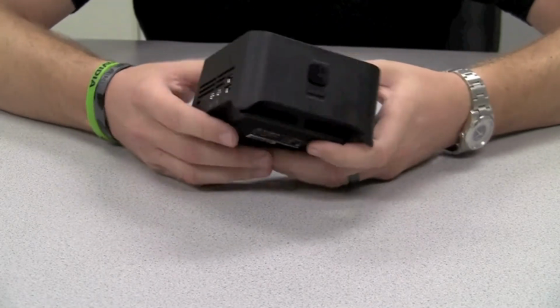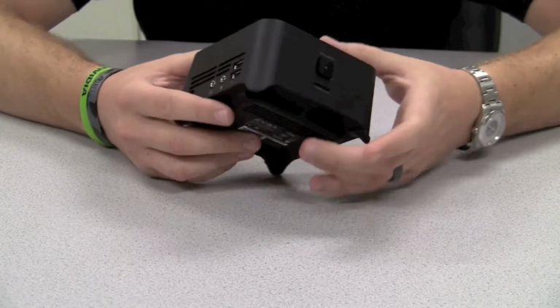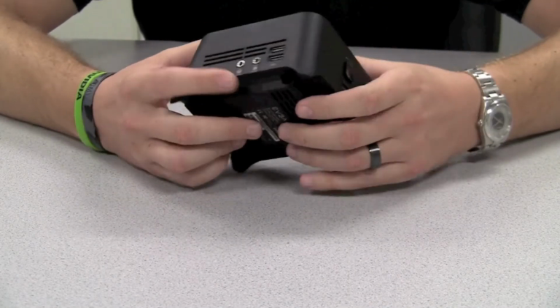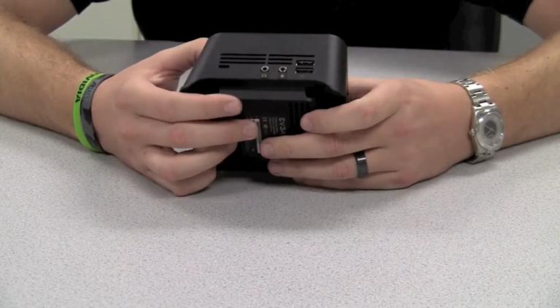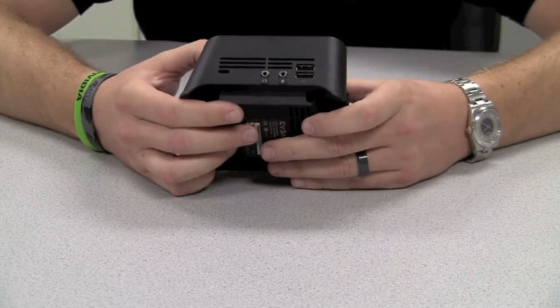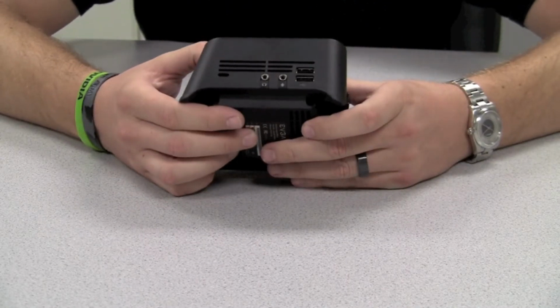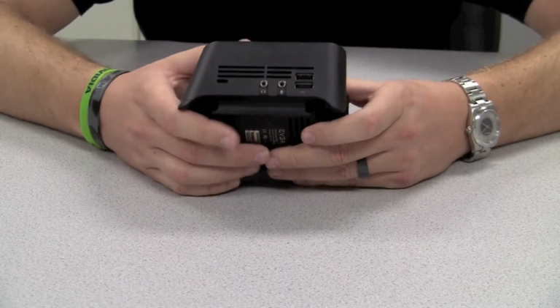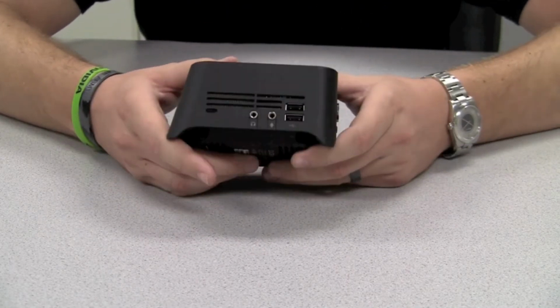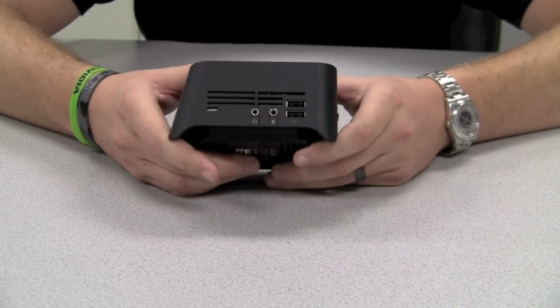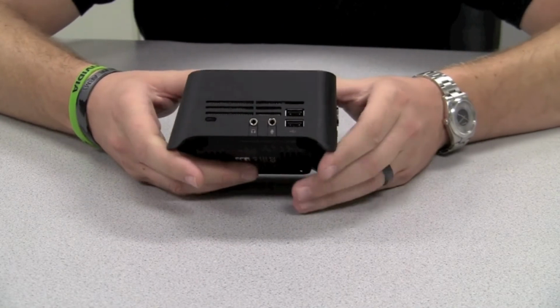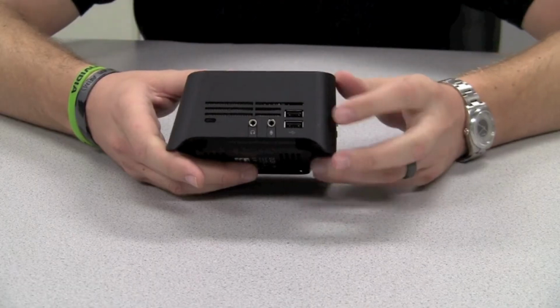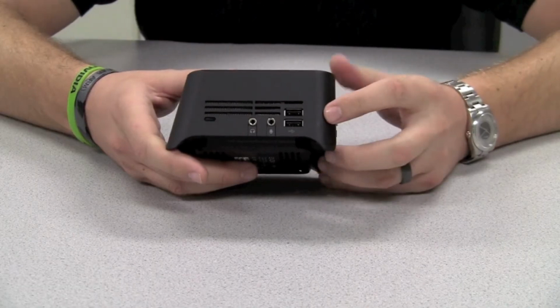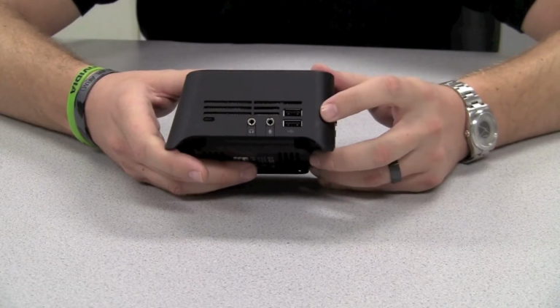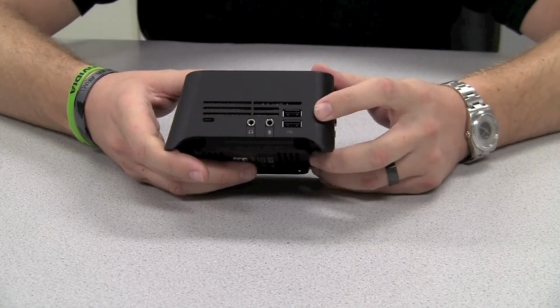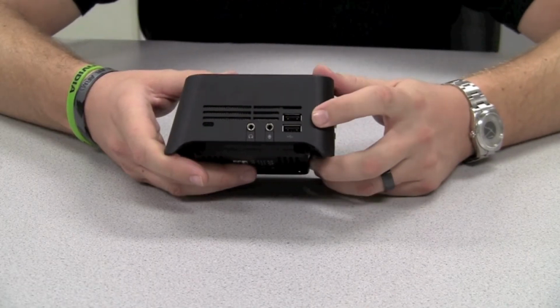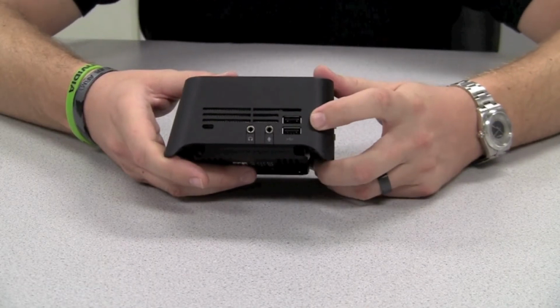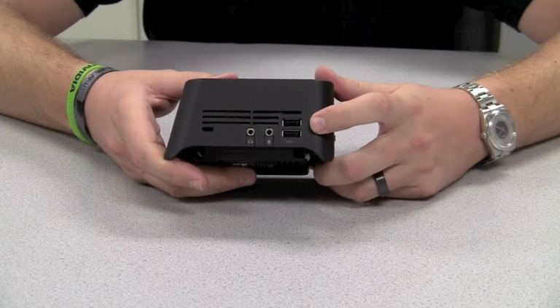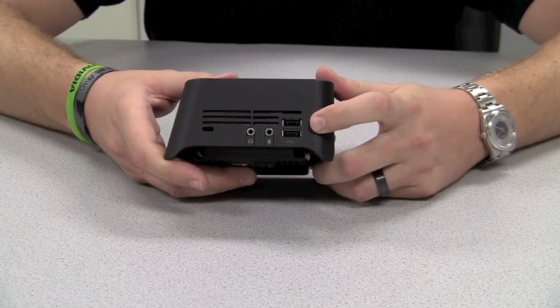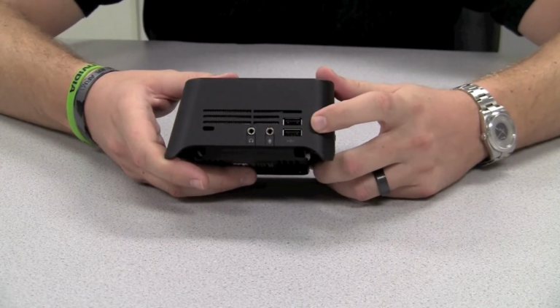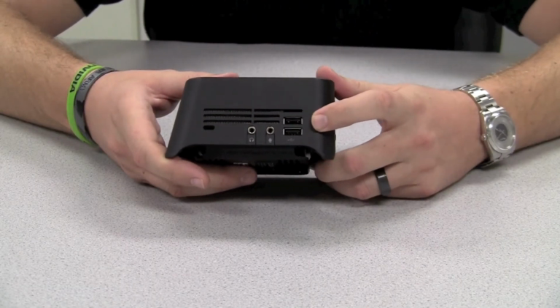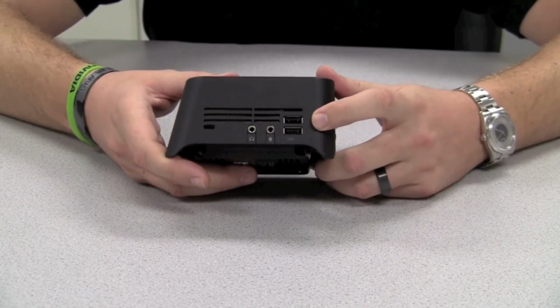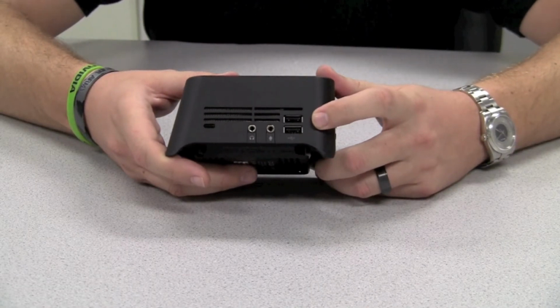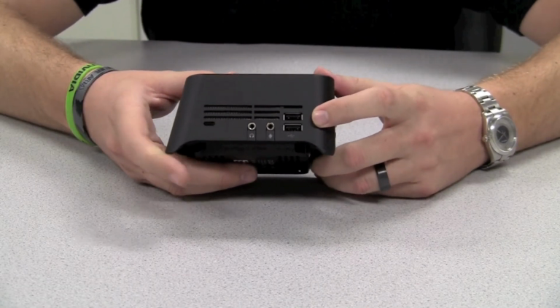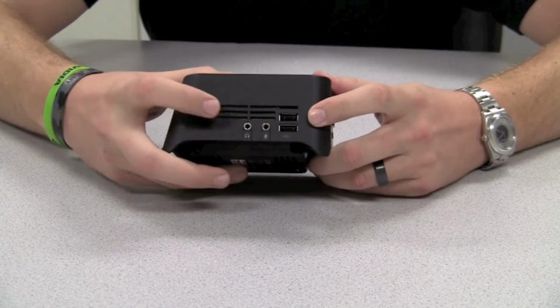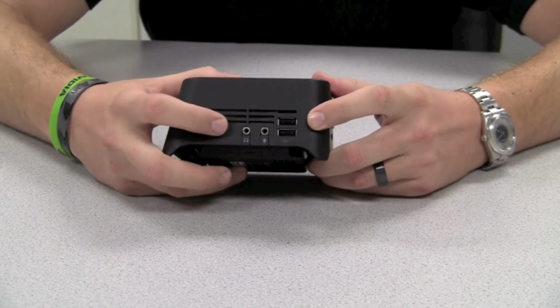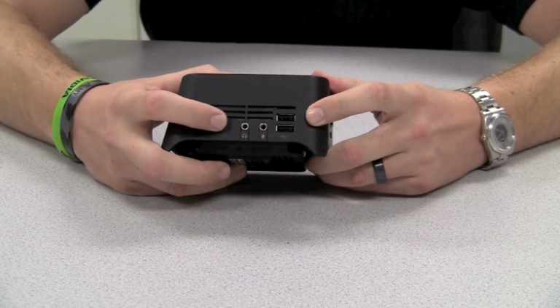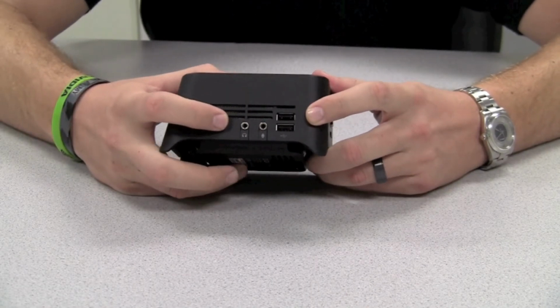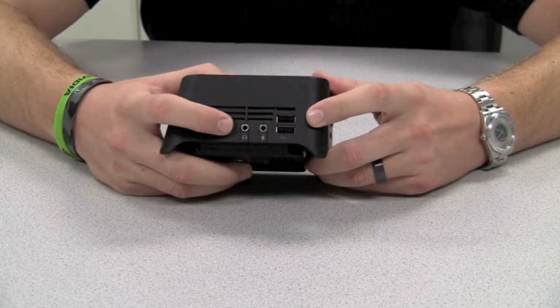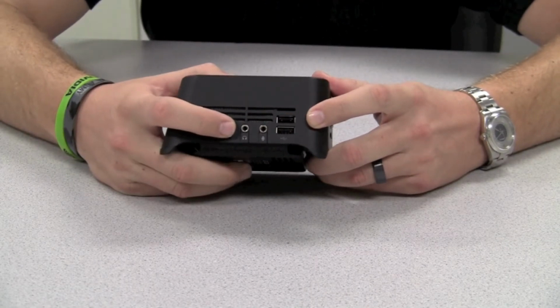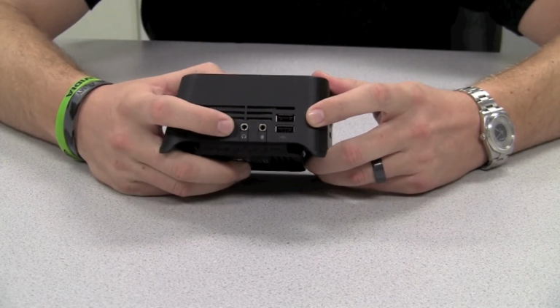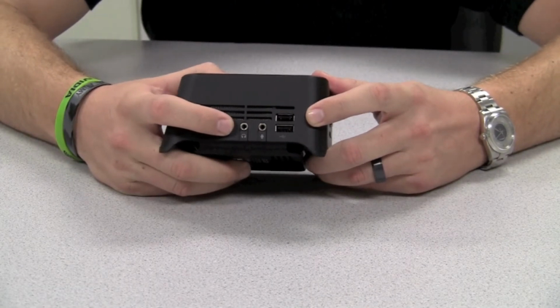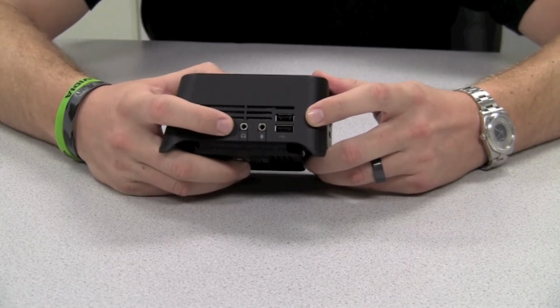Looking at some of the other features here, on the one side we got two USB 2.0 ports for convenience, as well as mic and audio inputs.